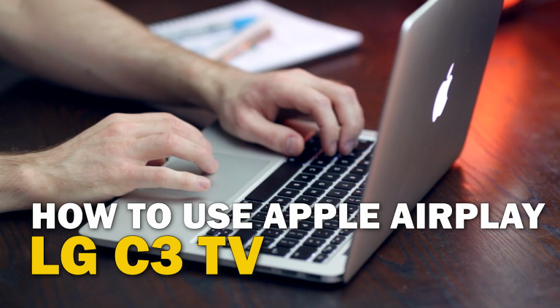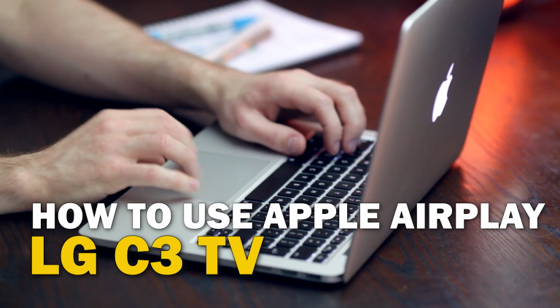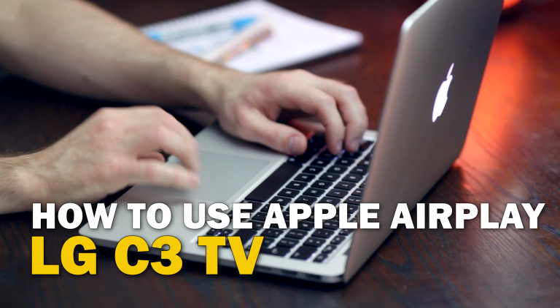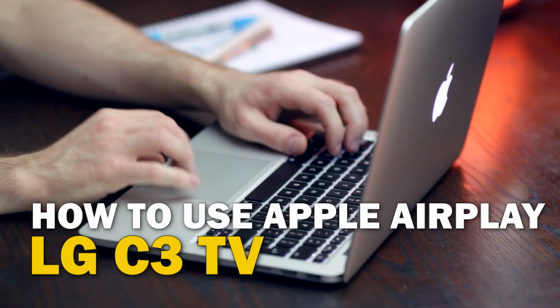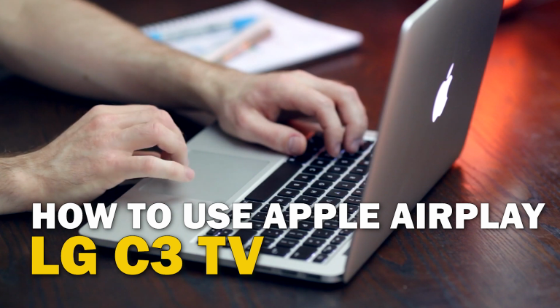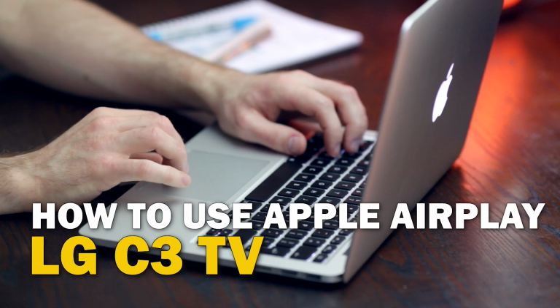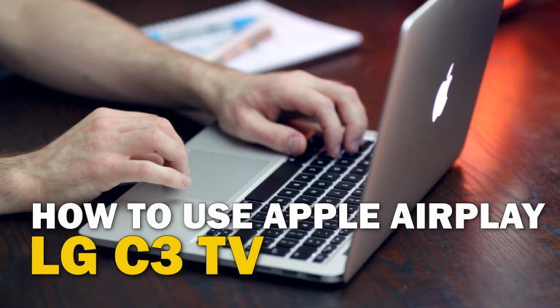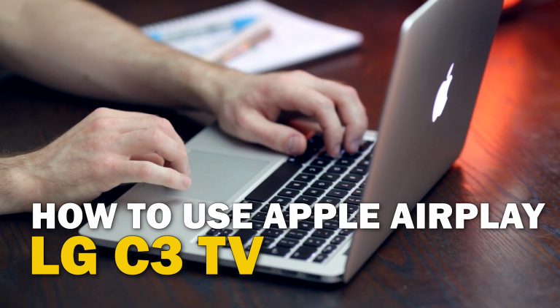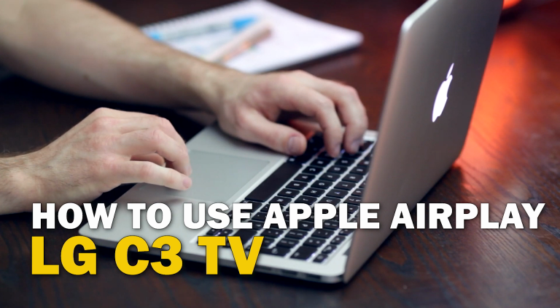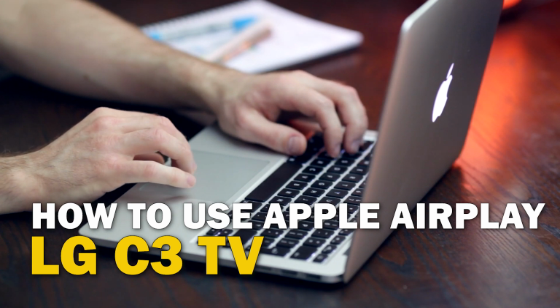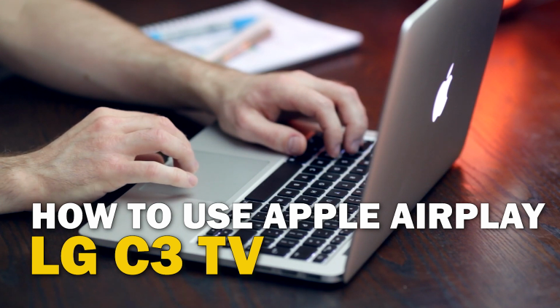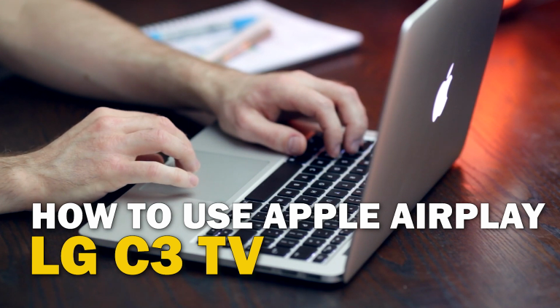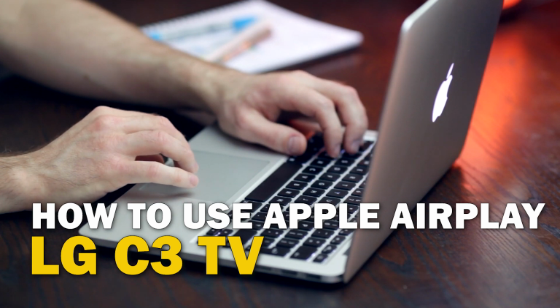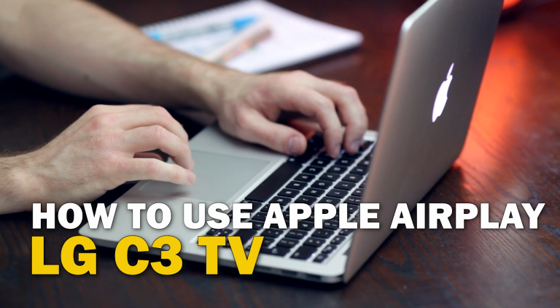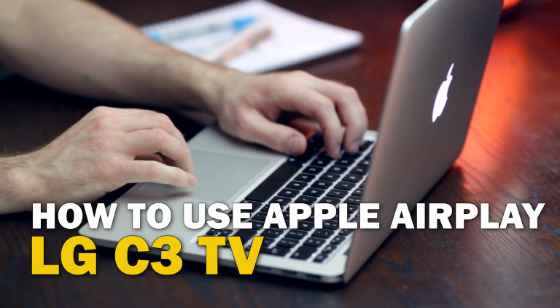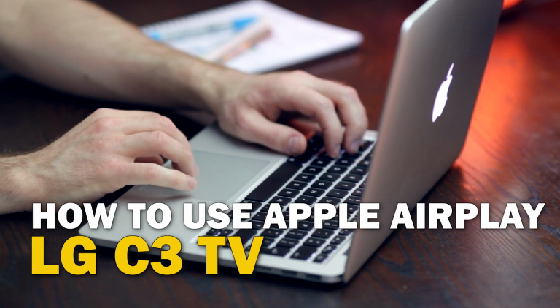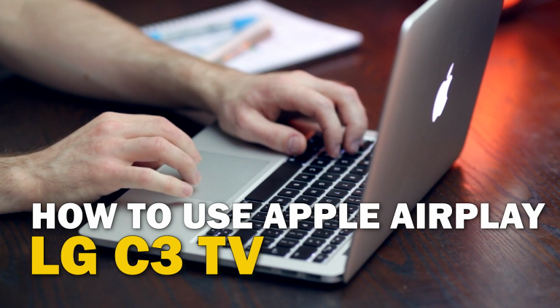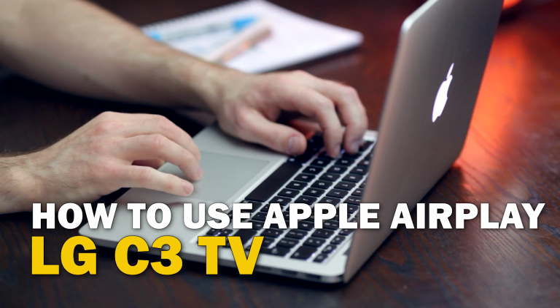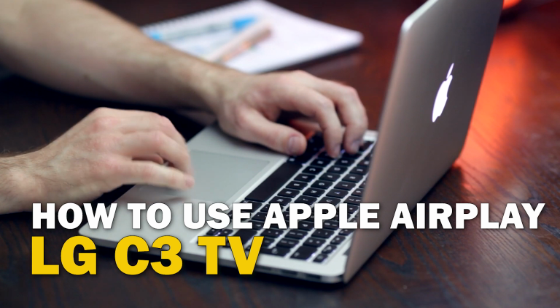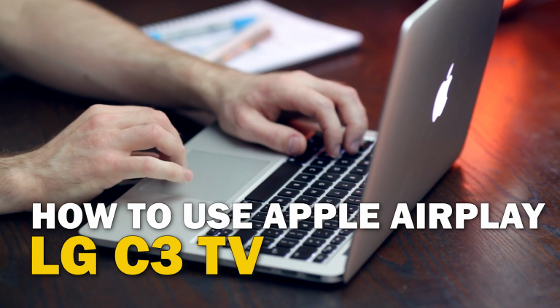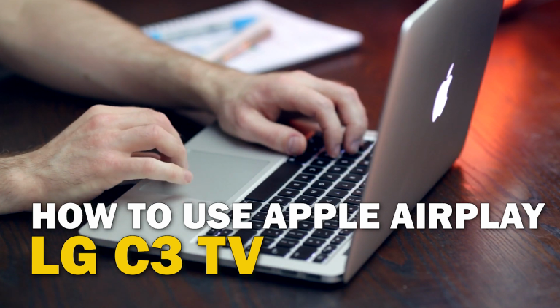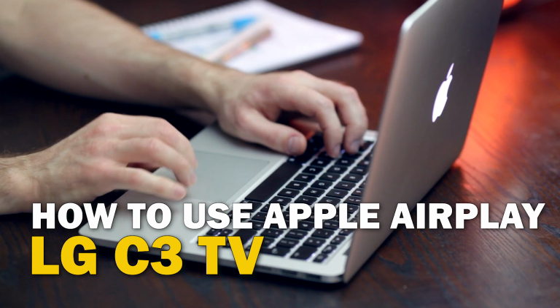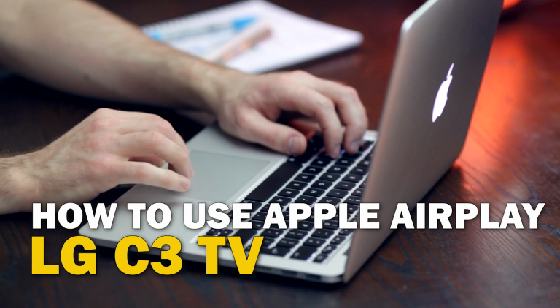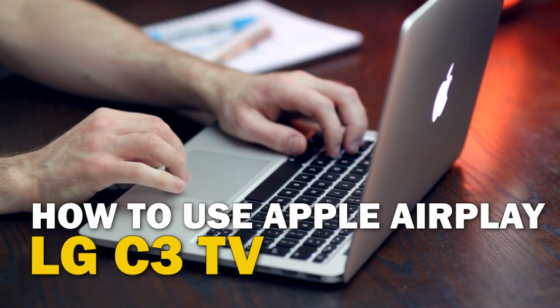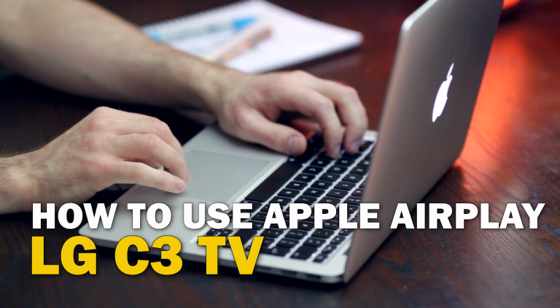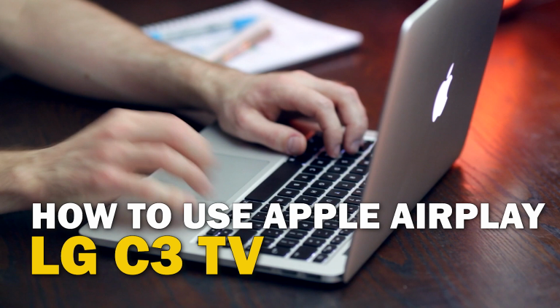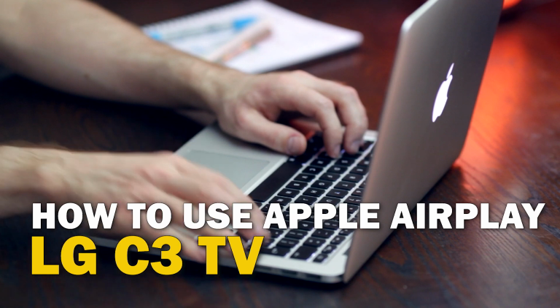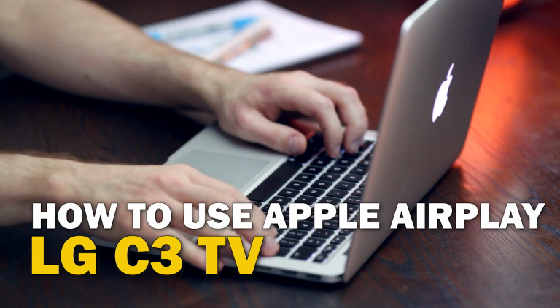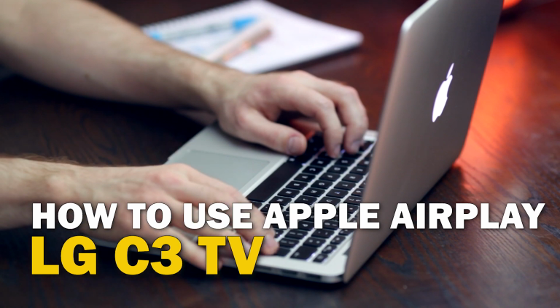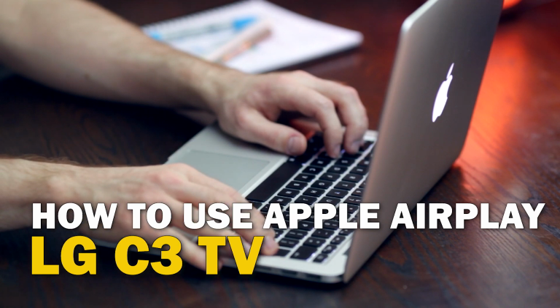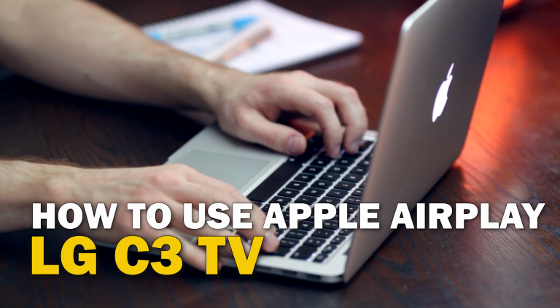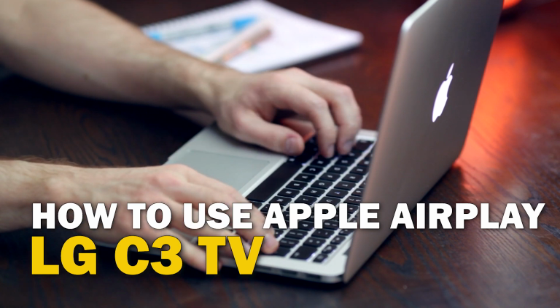Today's tech video, I'm going to show you guys how to use Apple AirPlay on your LG C3.